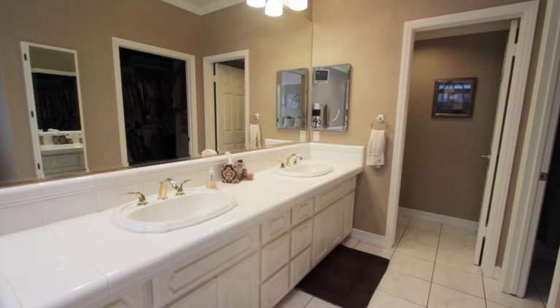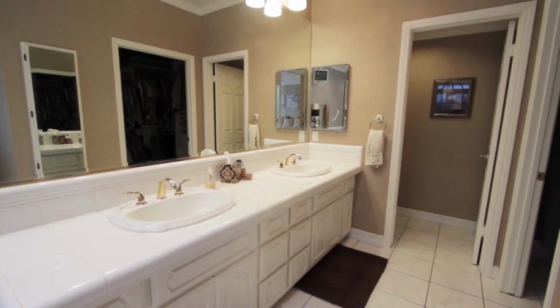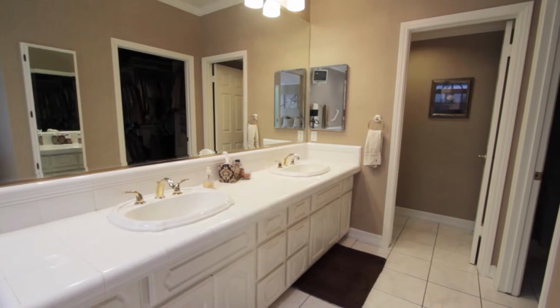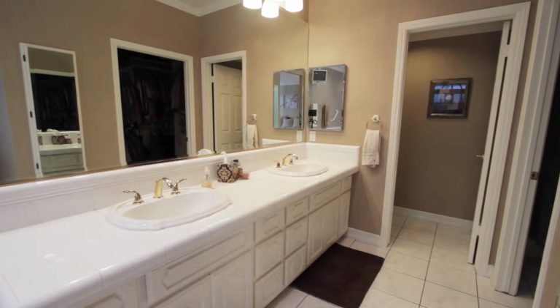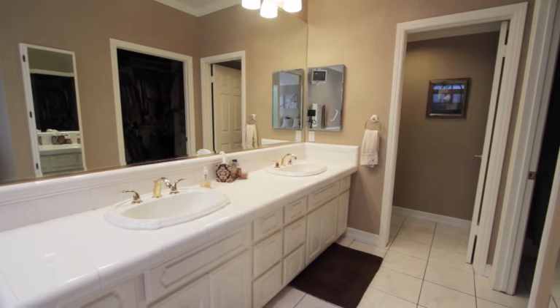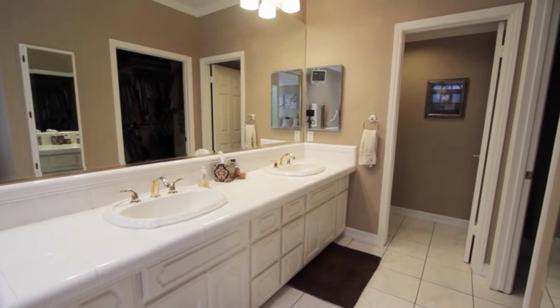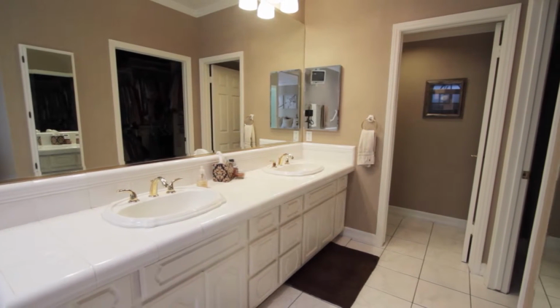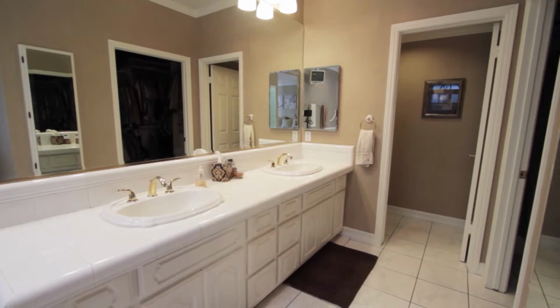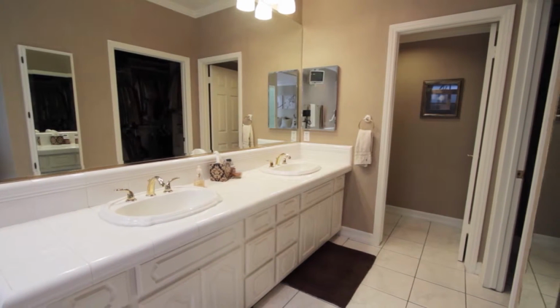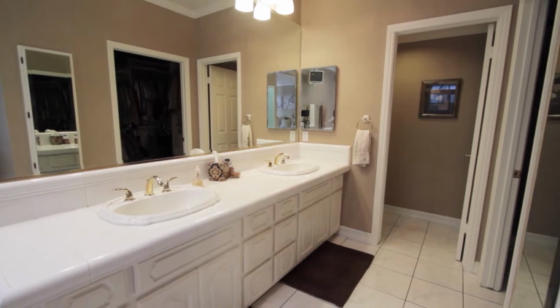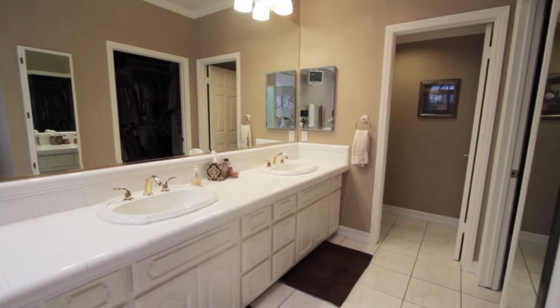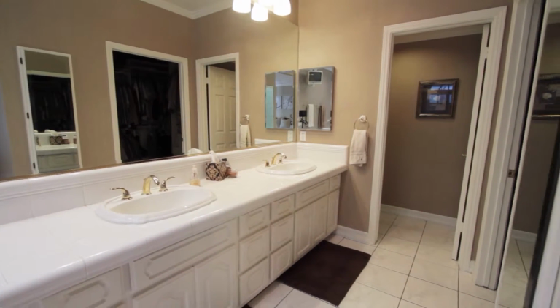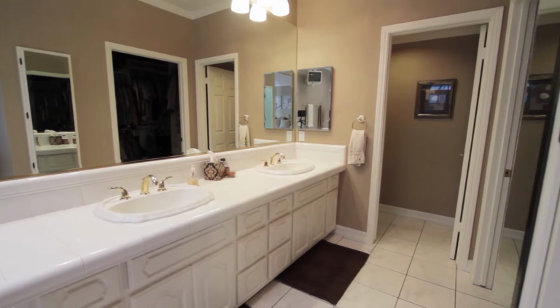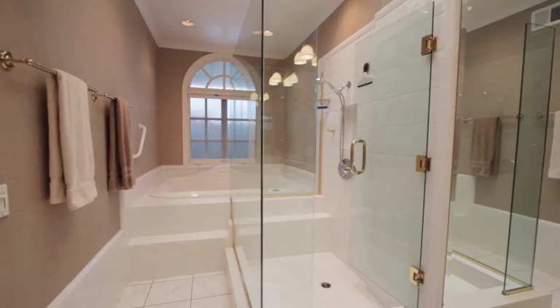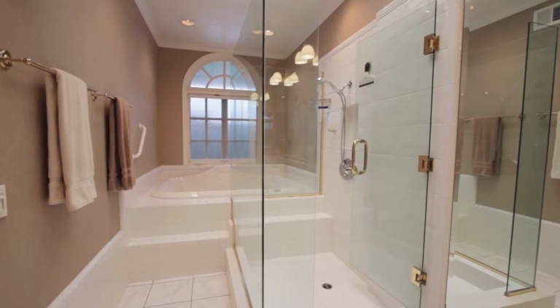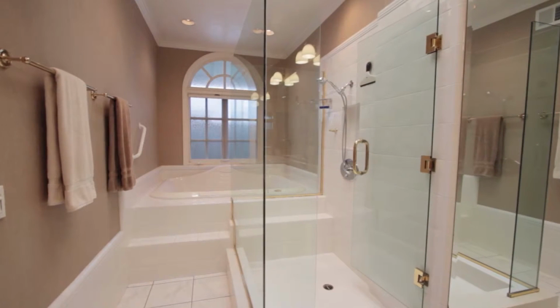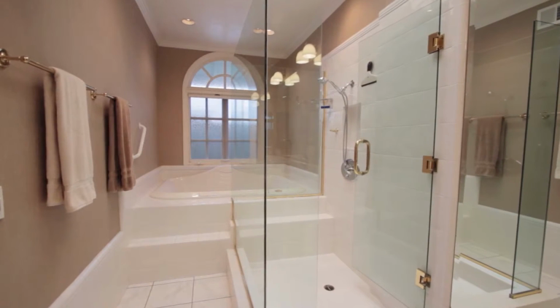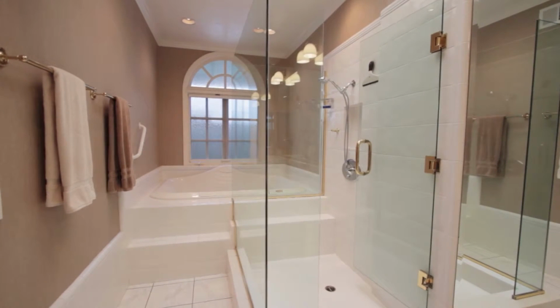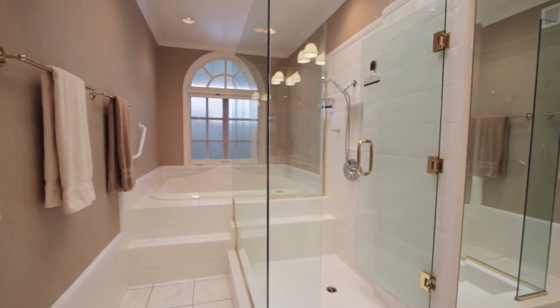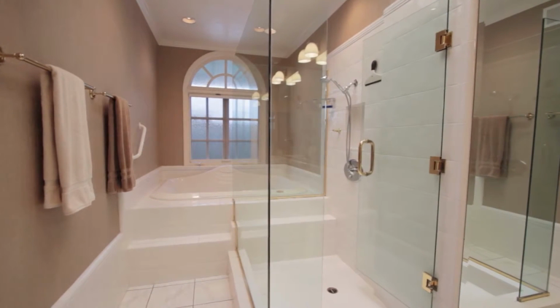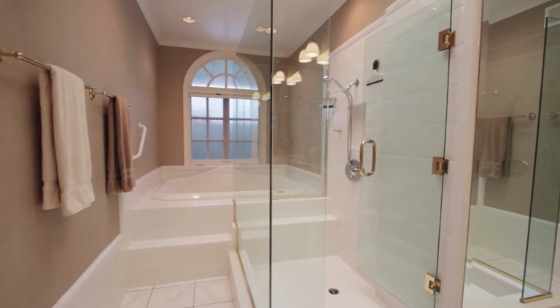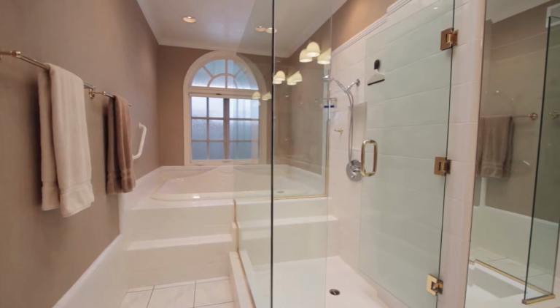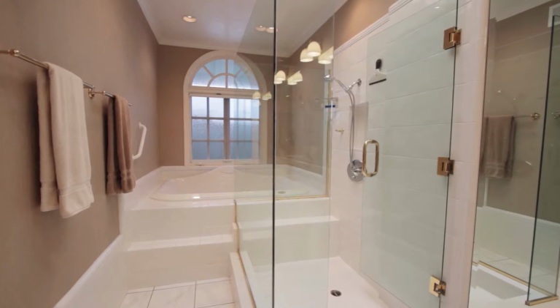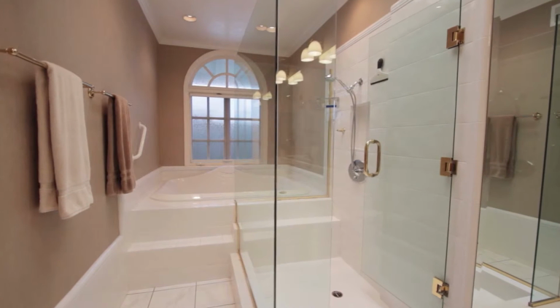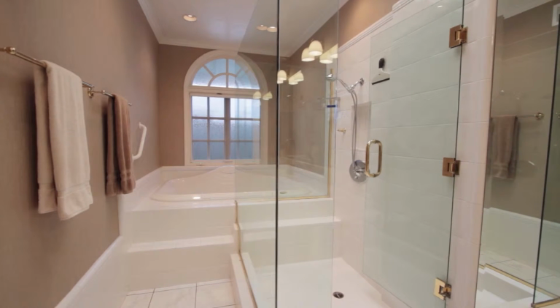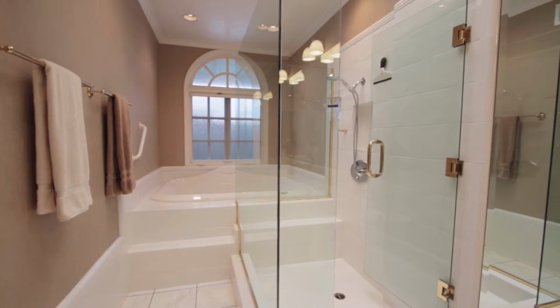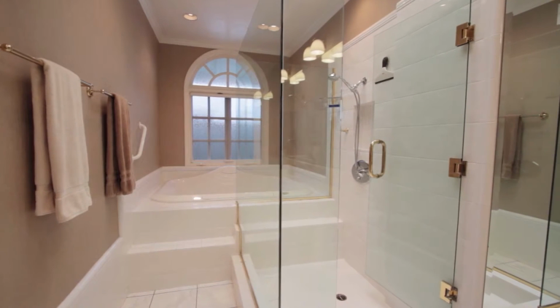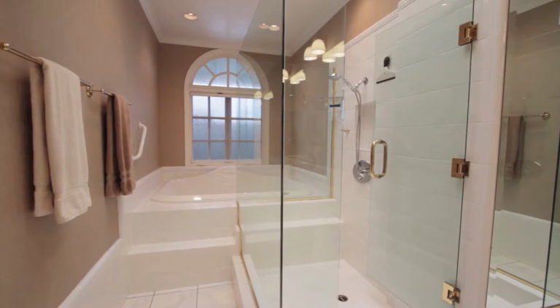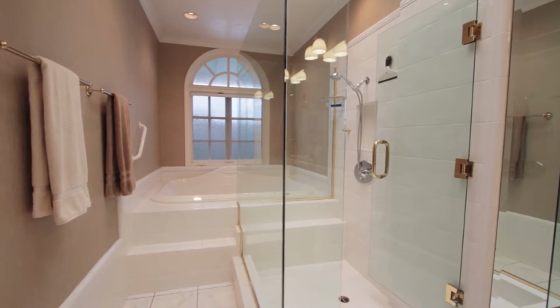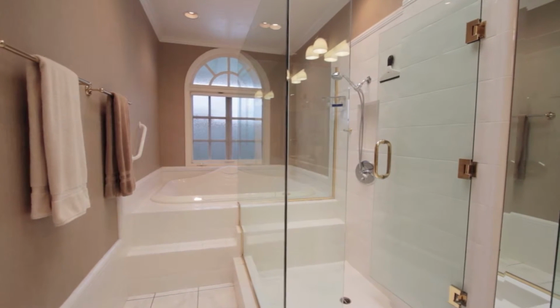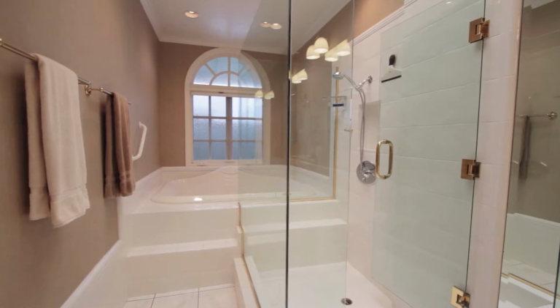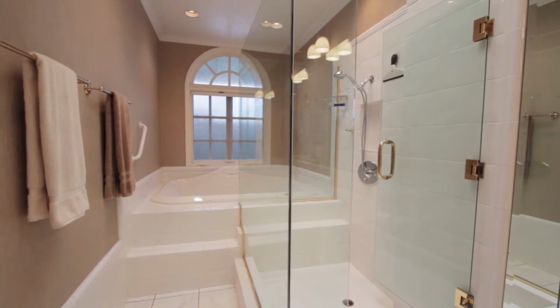The spacious bath features dual sinks, a walk-in closet, an oversized shower, and a jacuzzi tub.